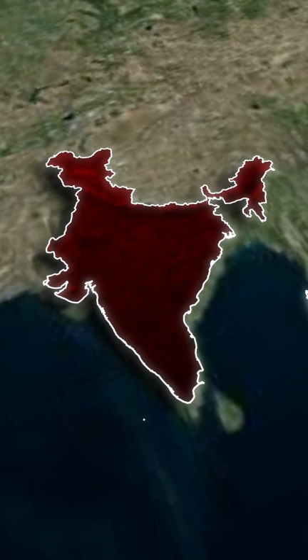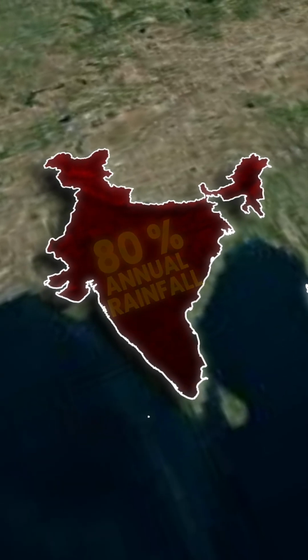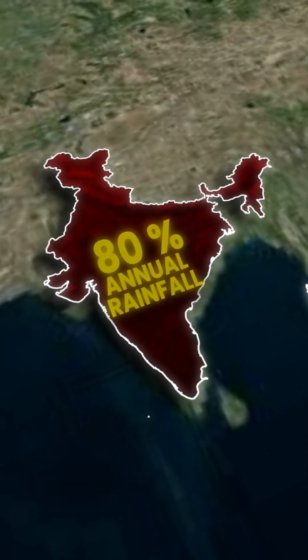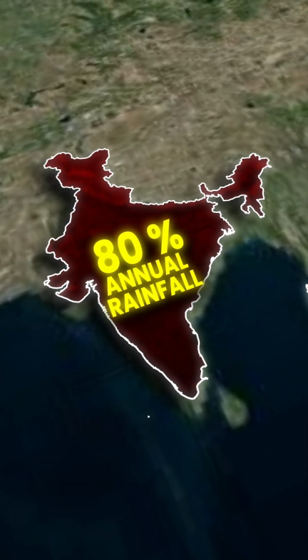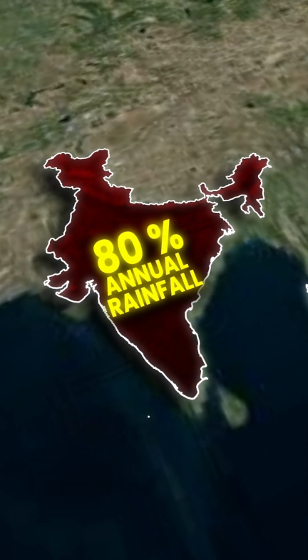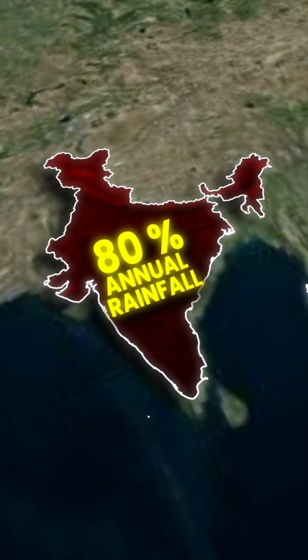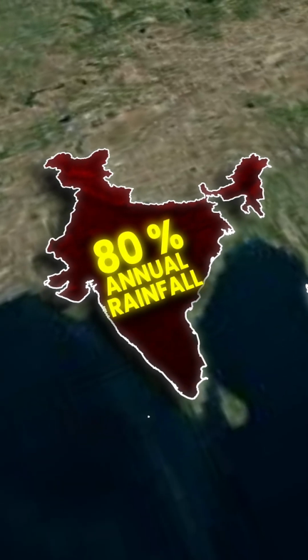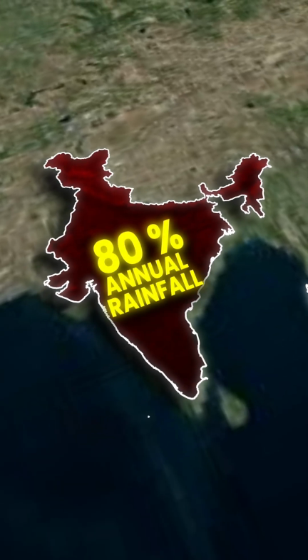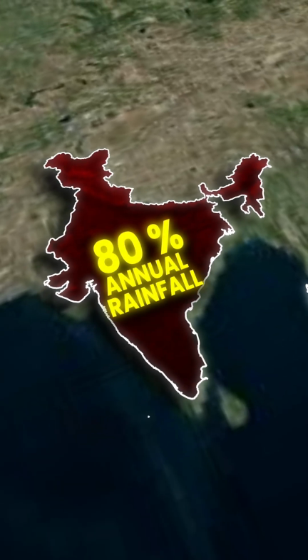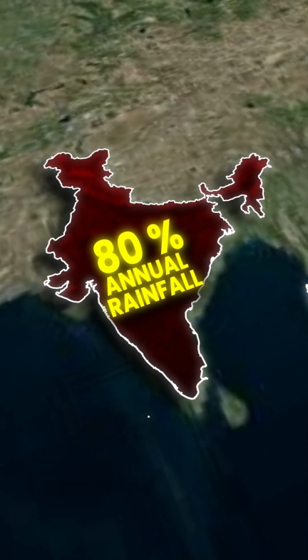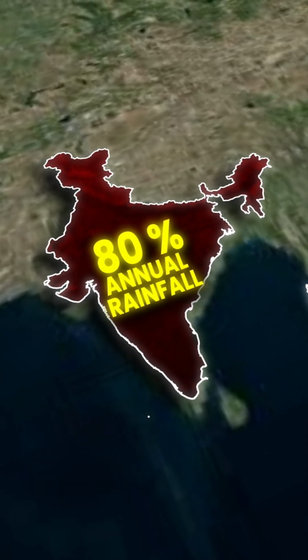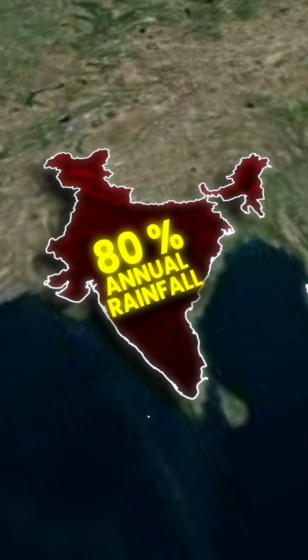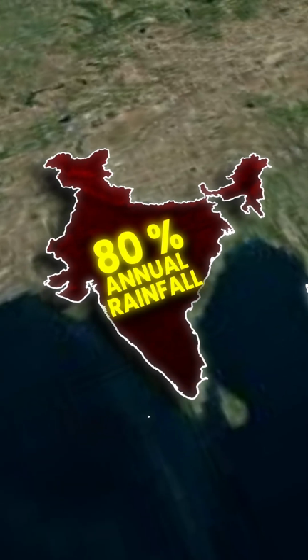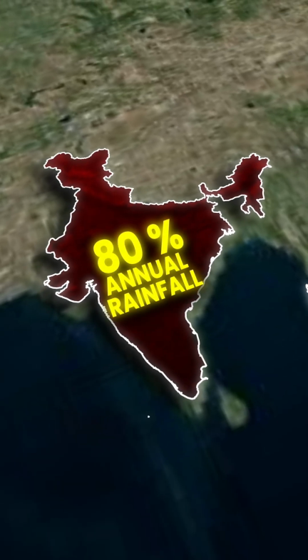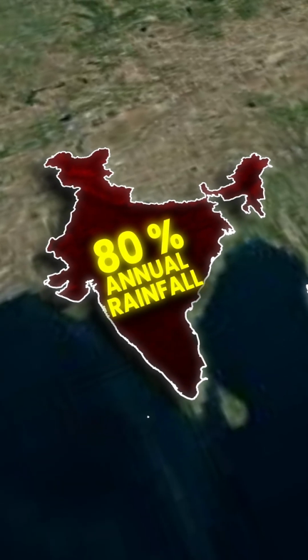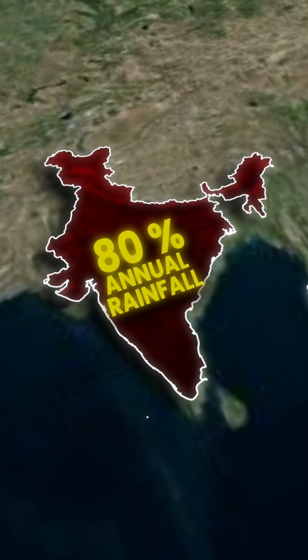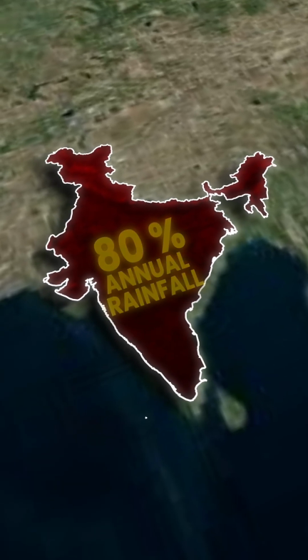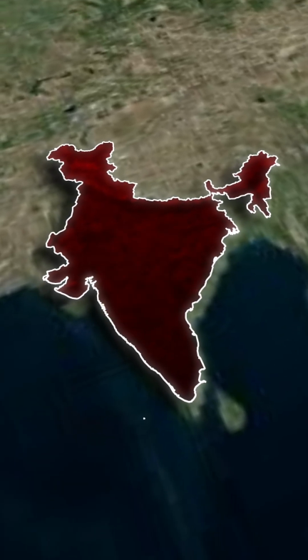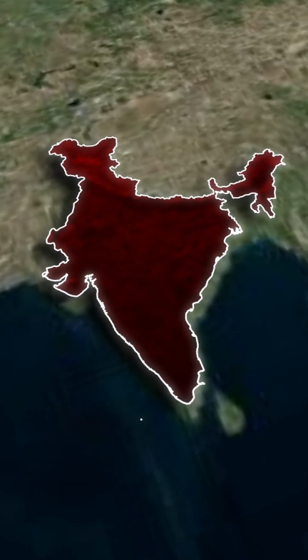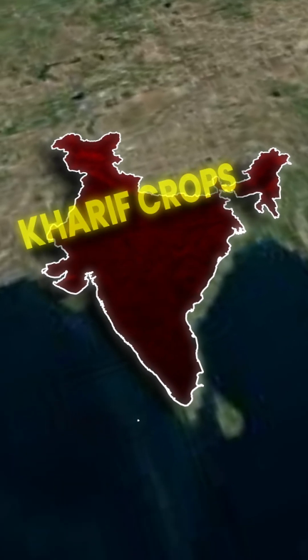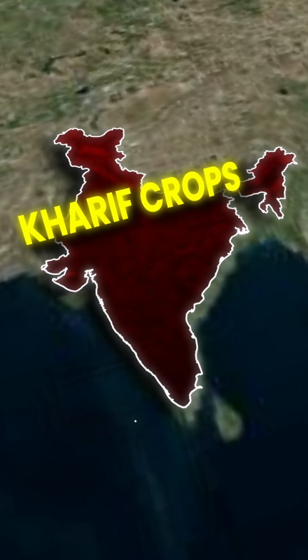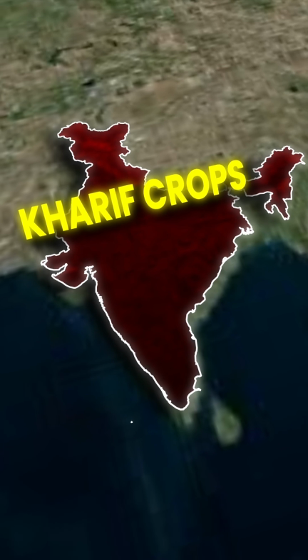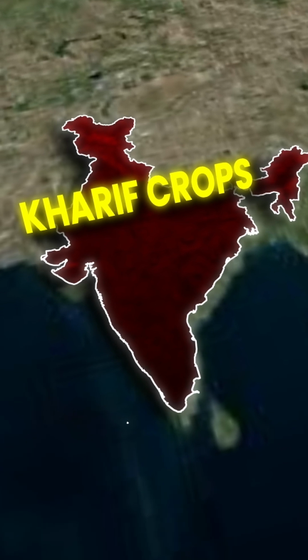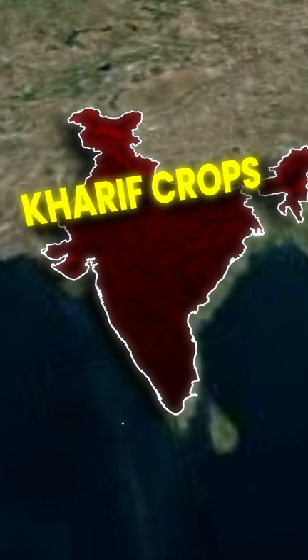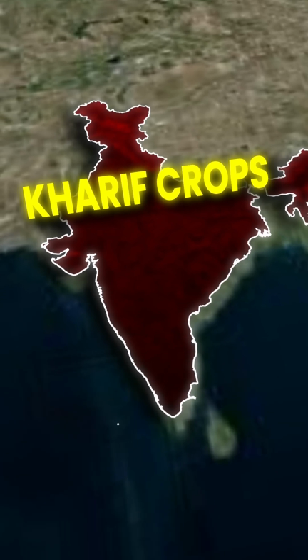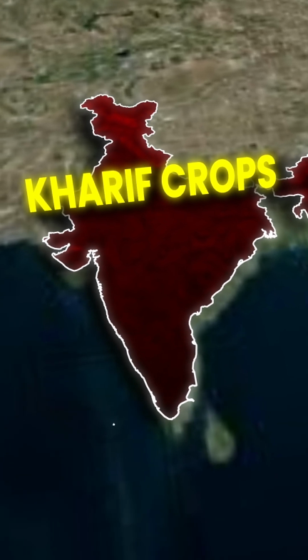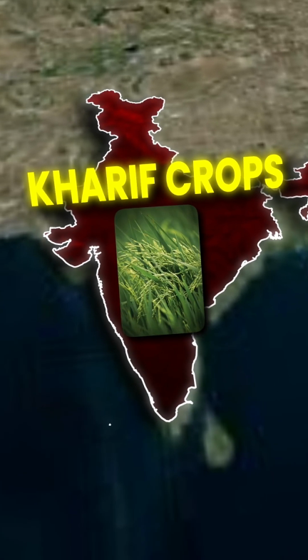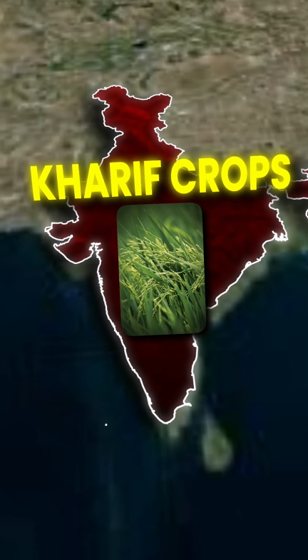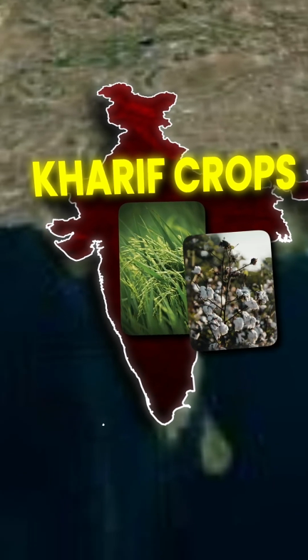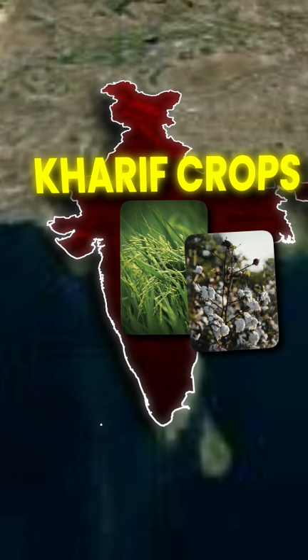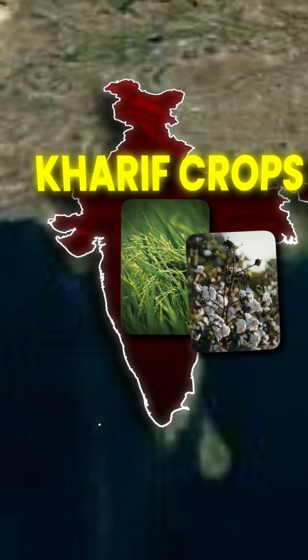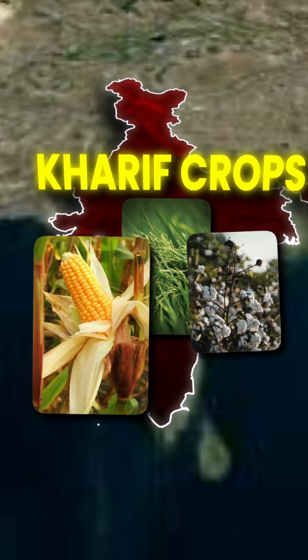This monsoon supplies nearly 80% of India's annual rainfall and is very important for Kharif crops like rice, cotton, and maize.